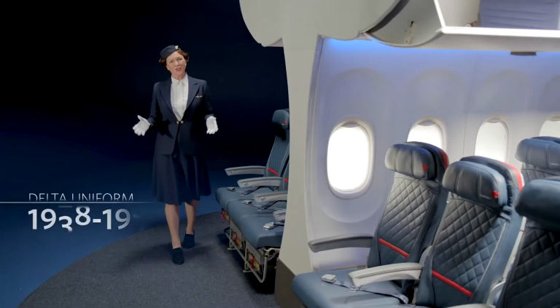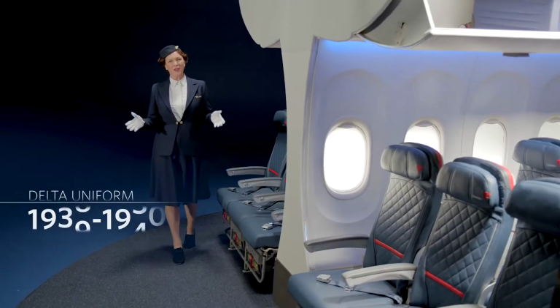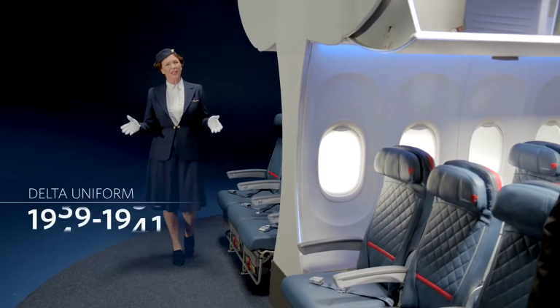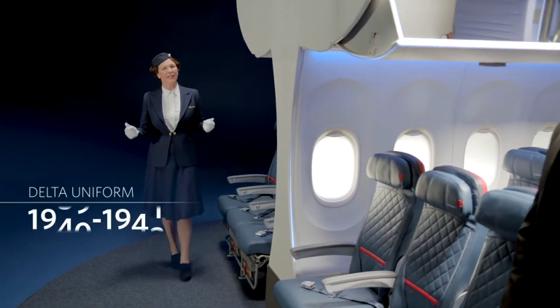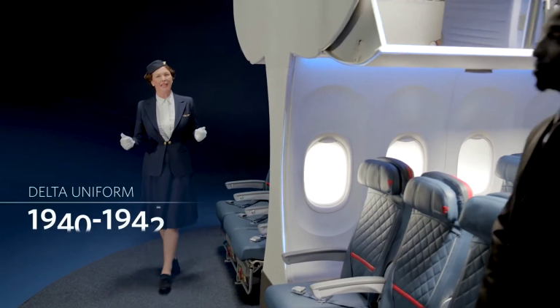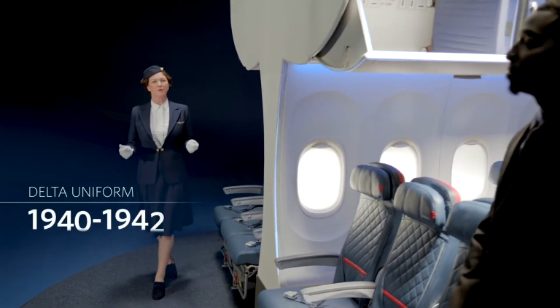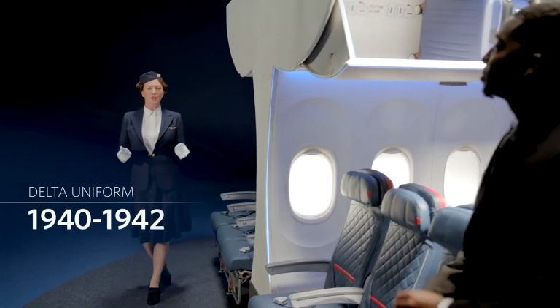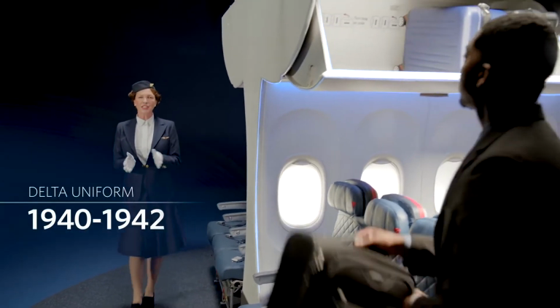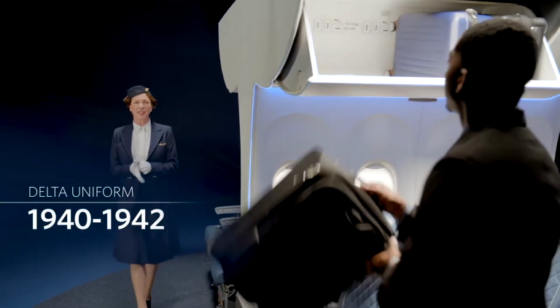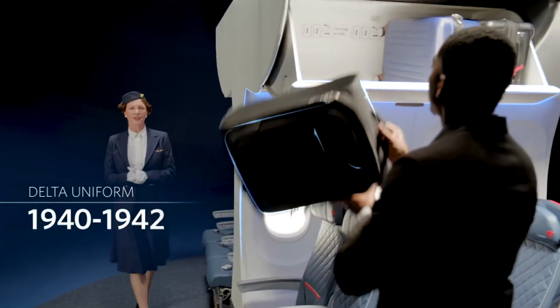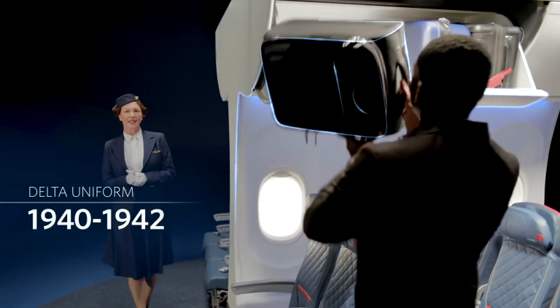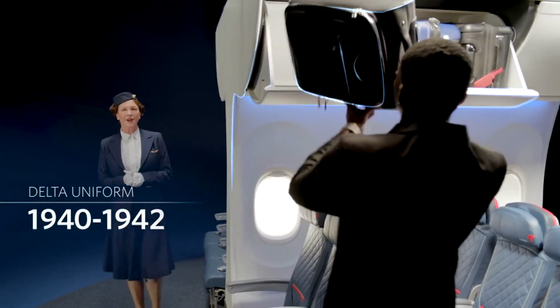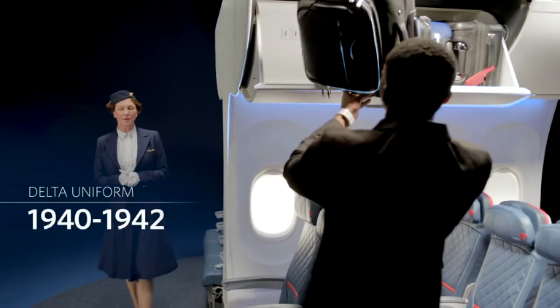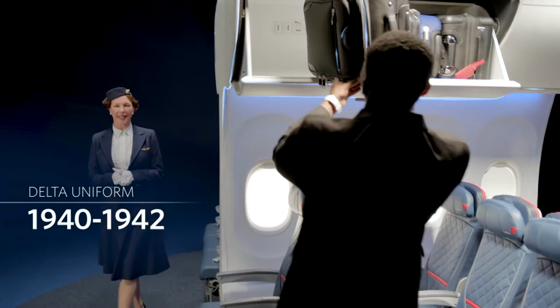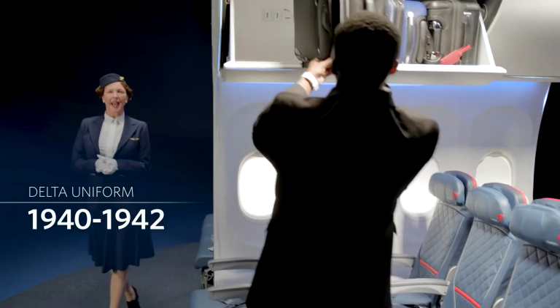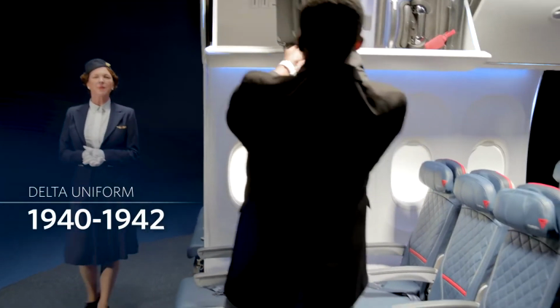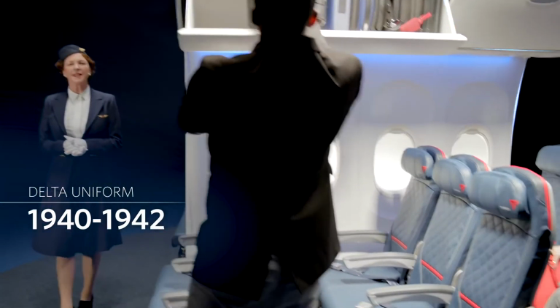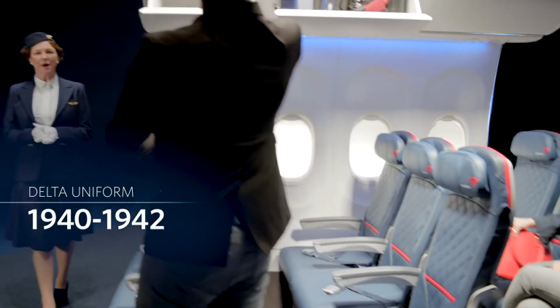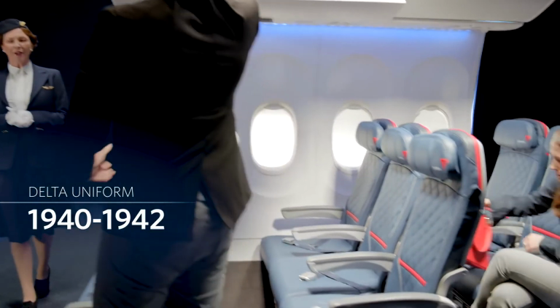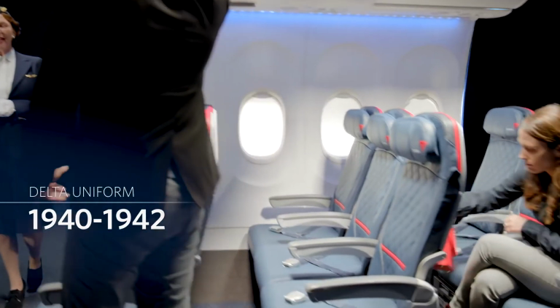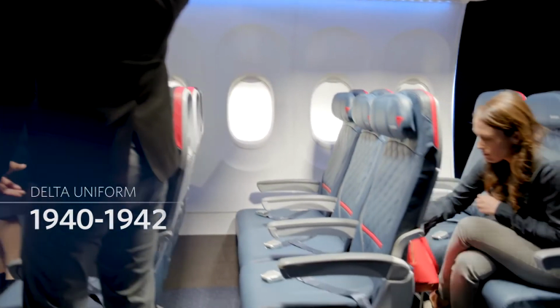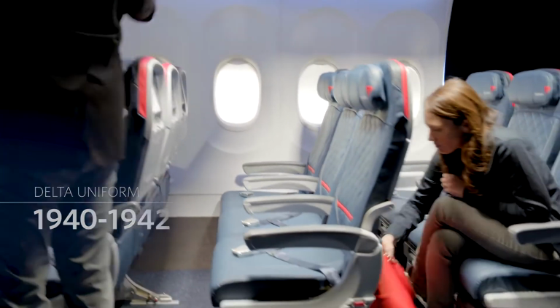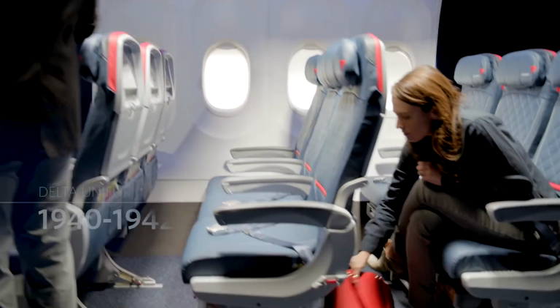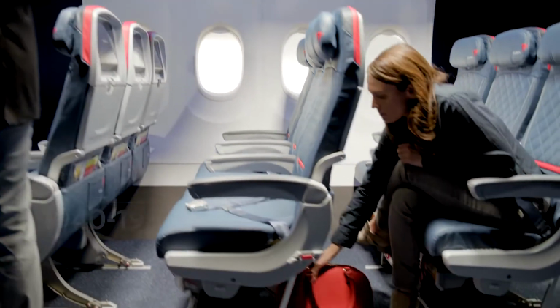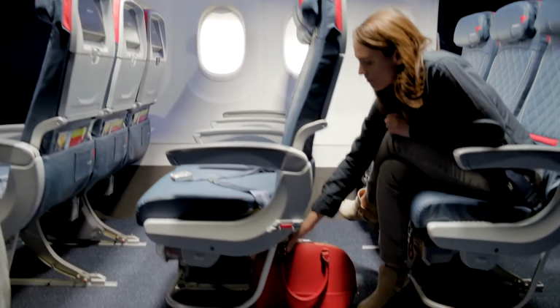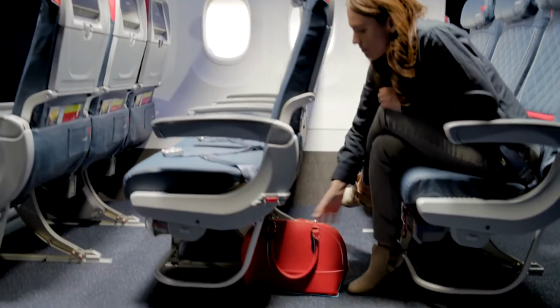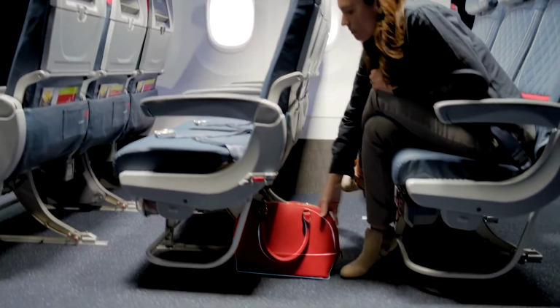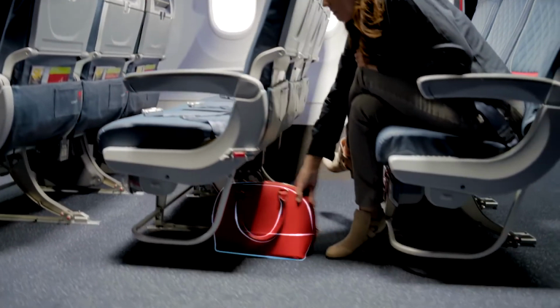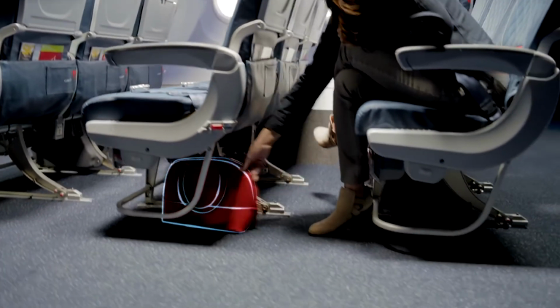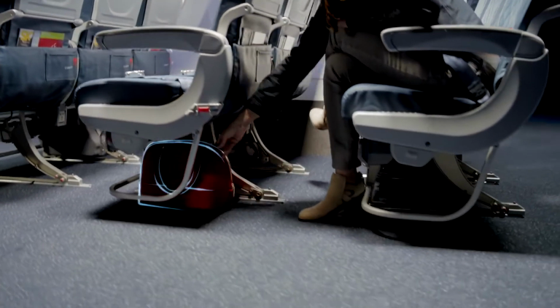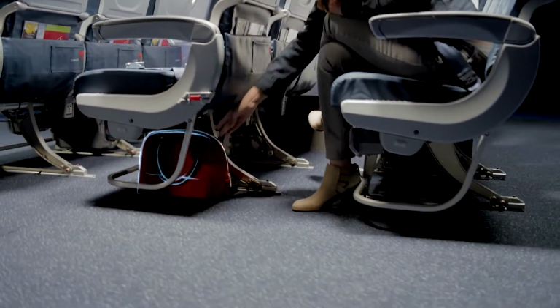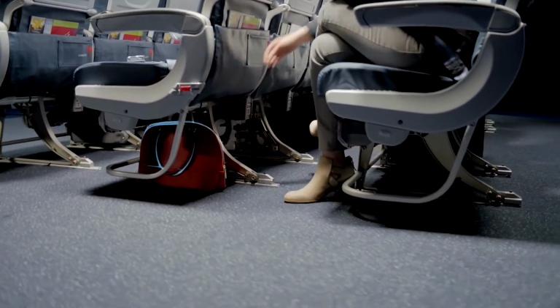Be sure that your carry-on items are secured in an overhead bin, and place smaller items, including handbags, under the seat in front of you.